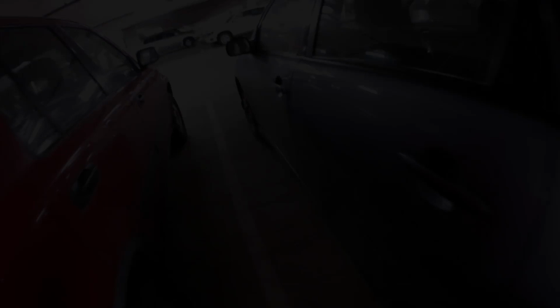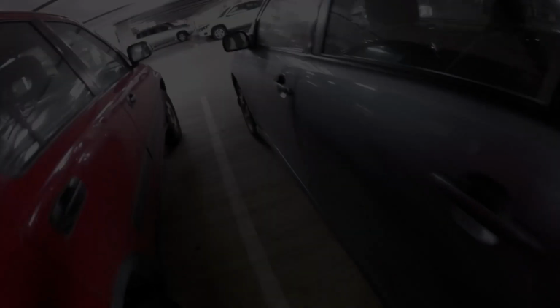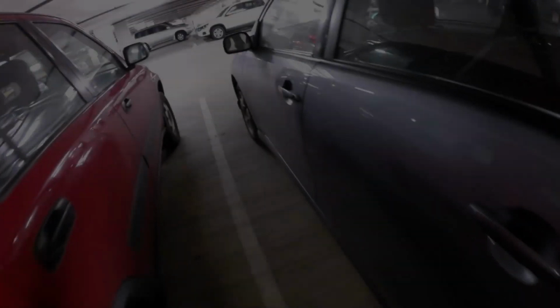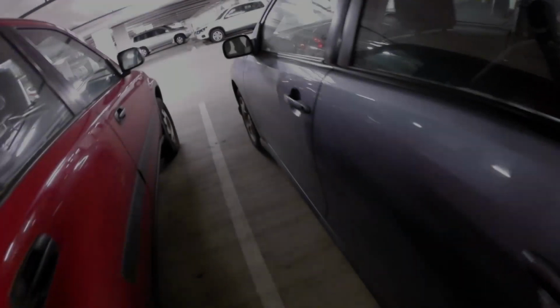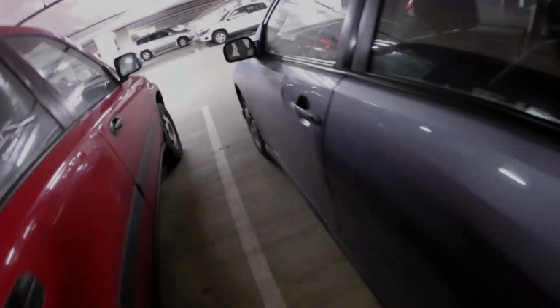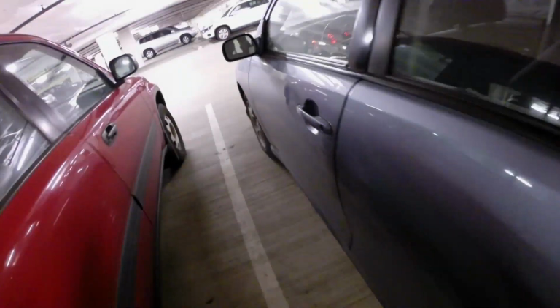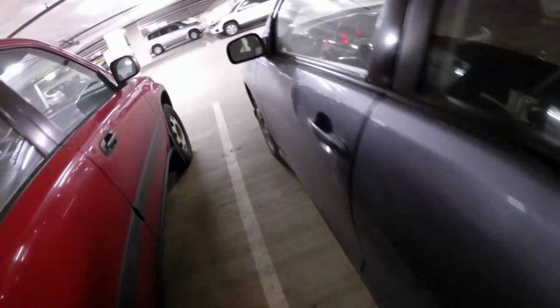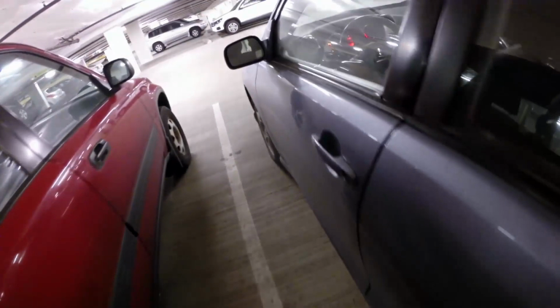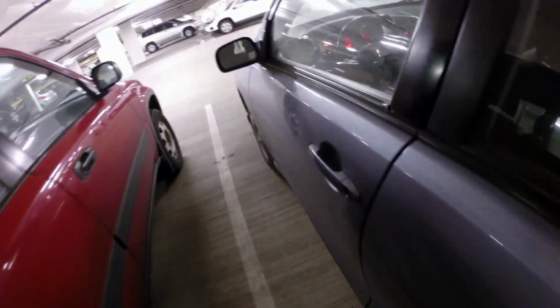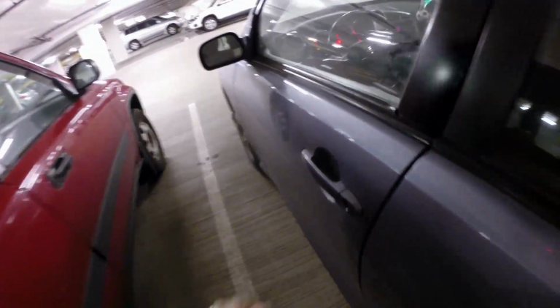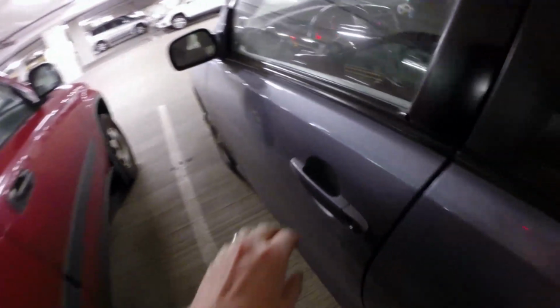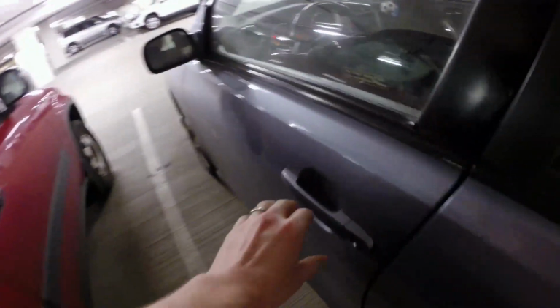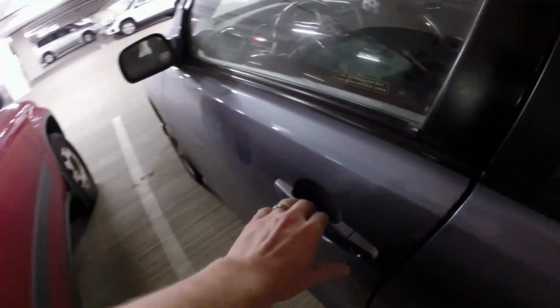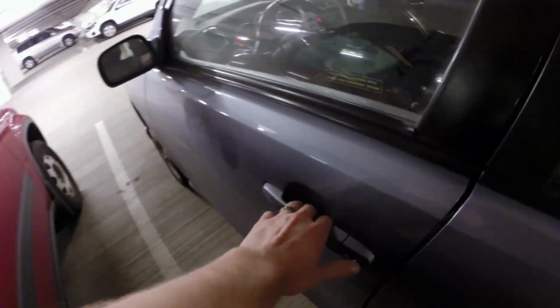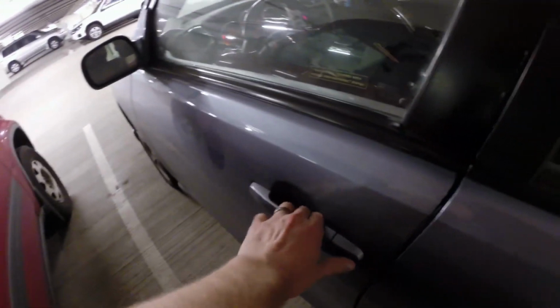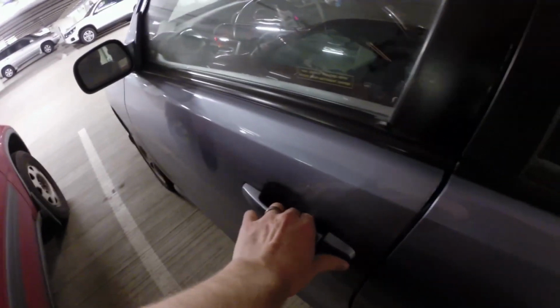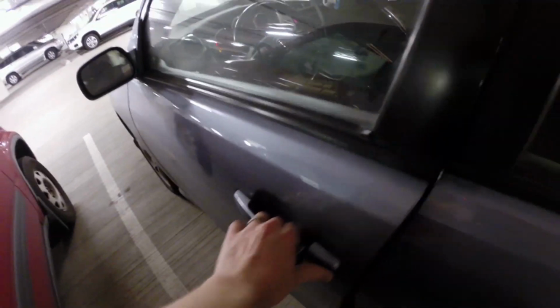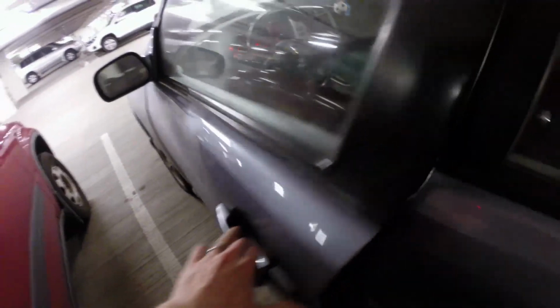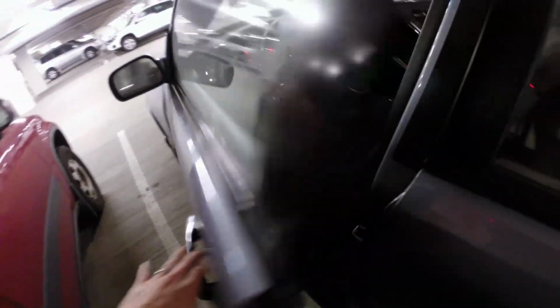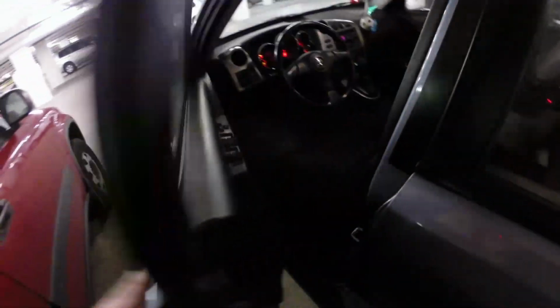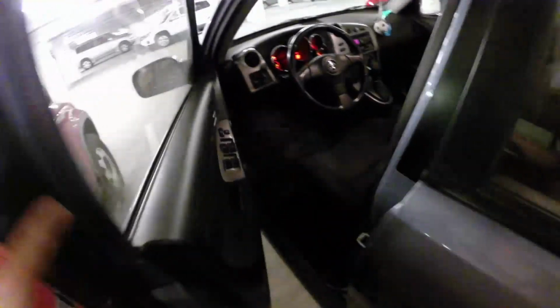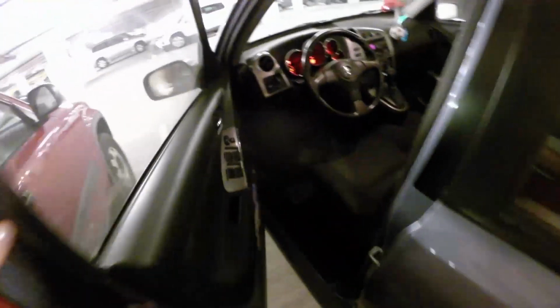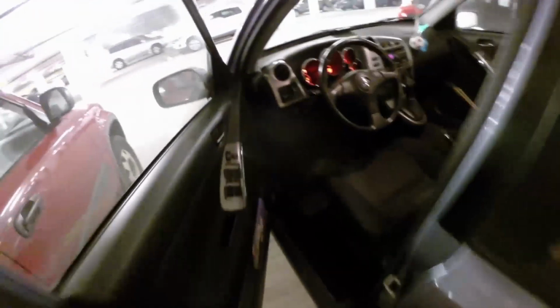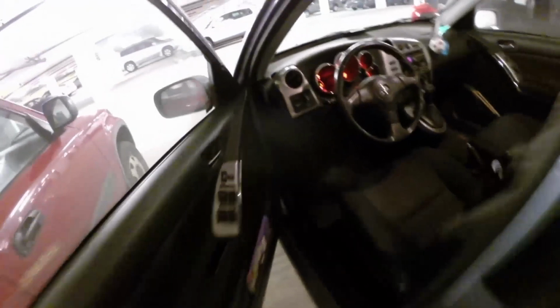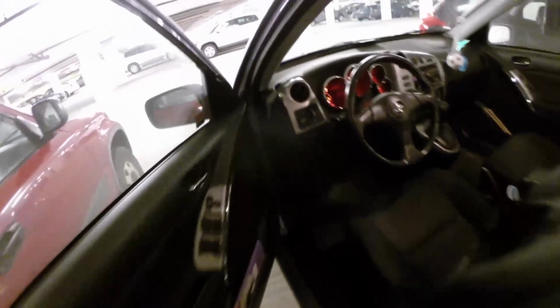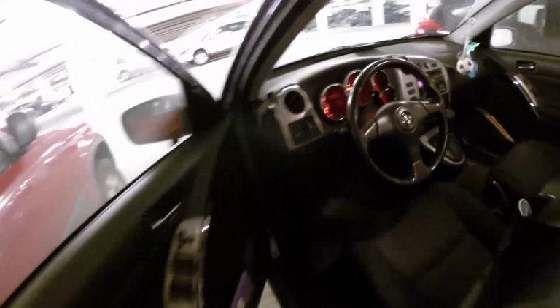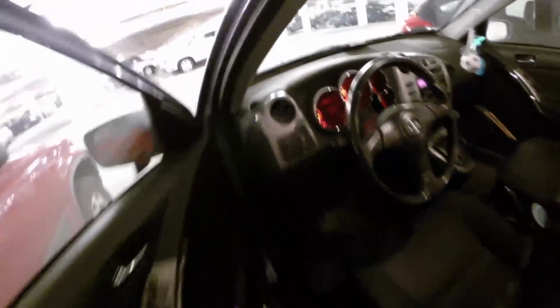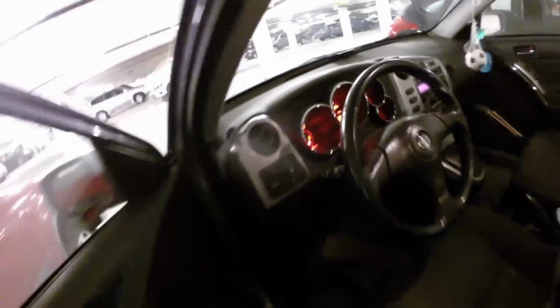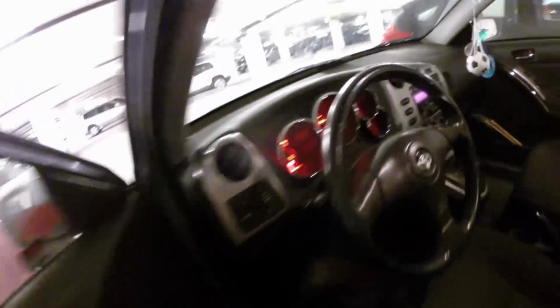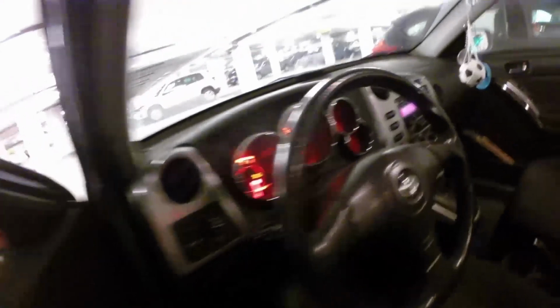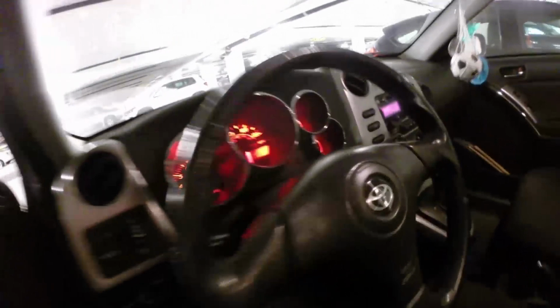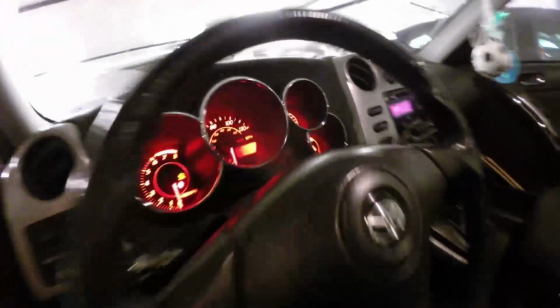Are you driving an unfamiliar car? Here's a simple and easy way to tell which side you would fill the gas tank on the car.